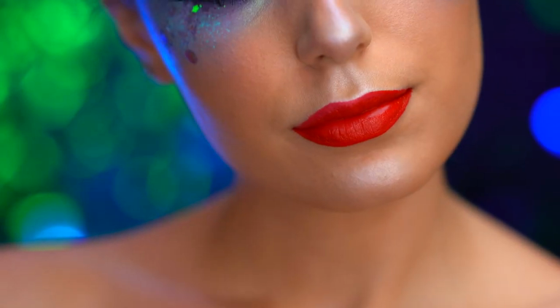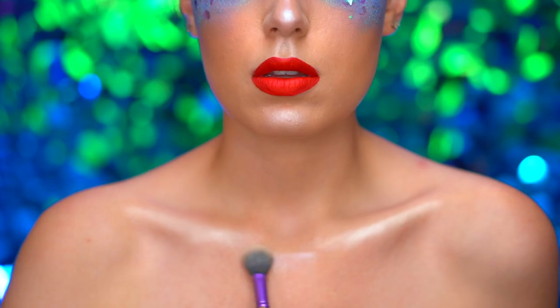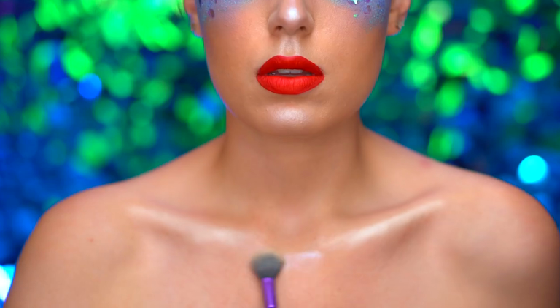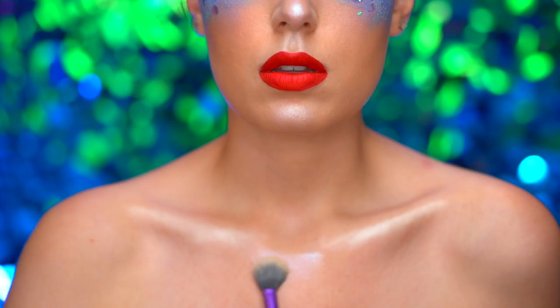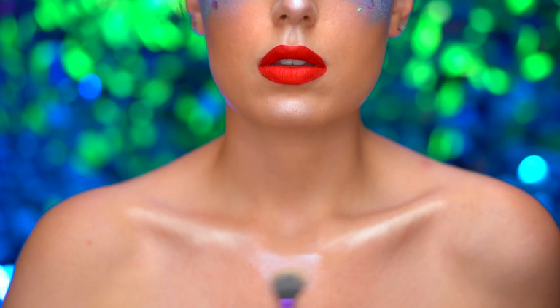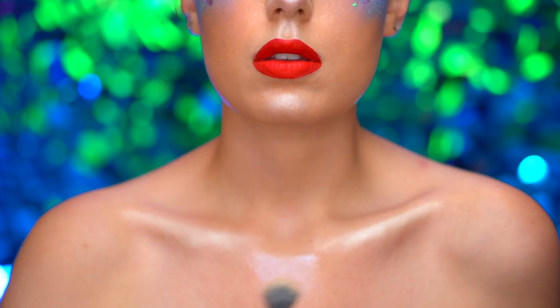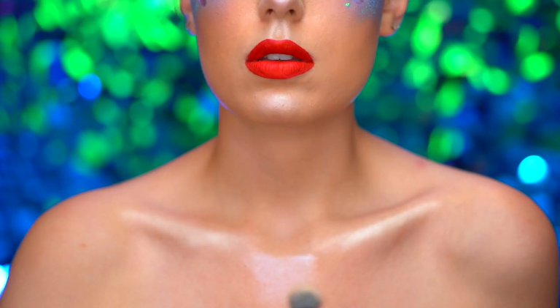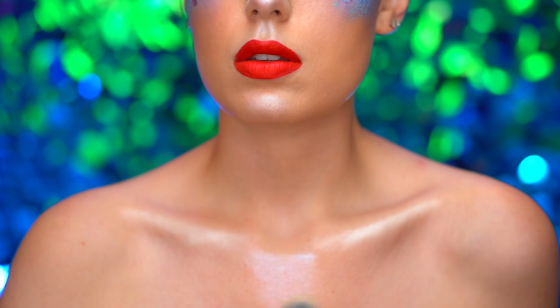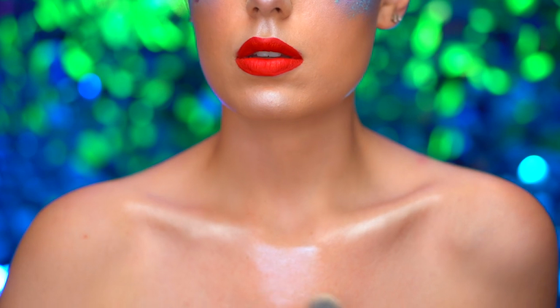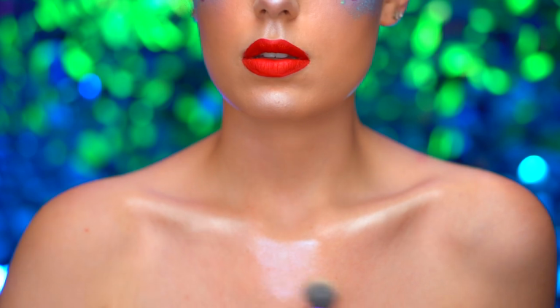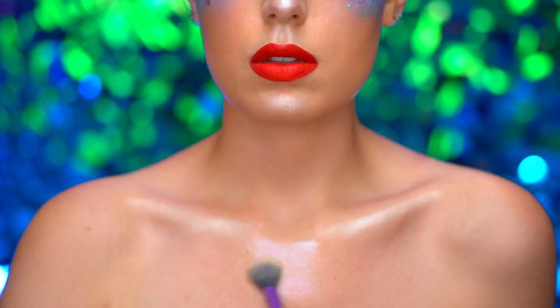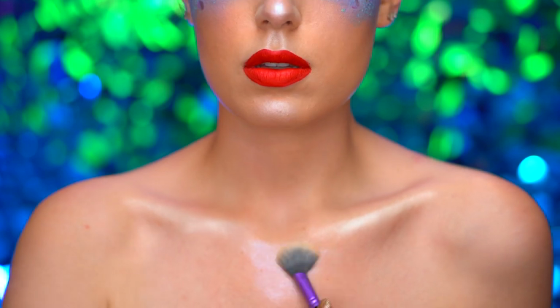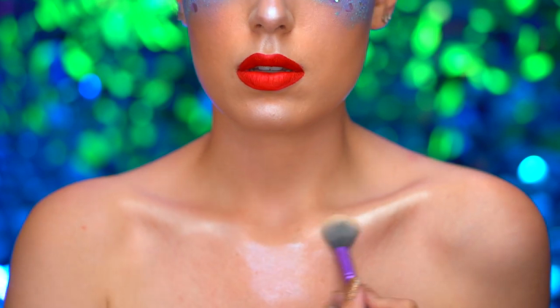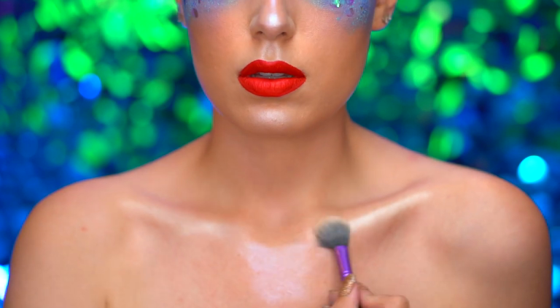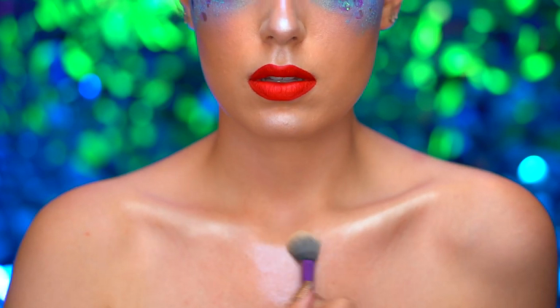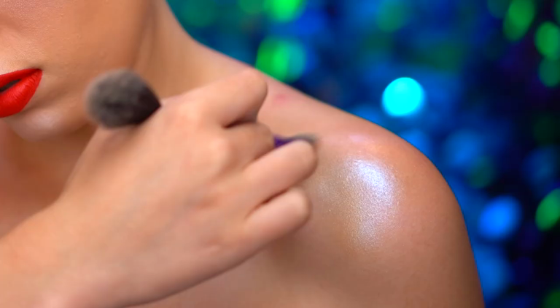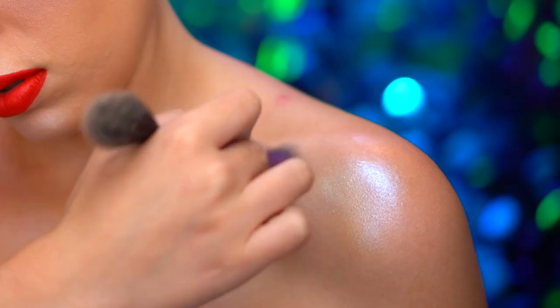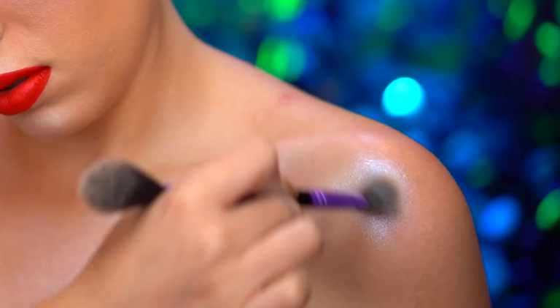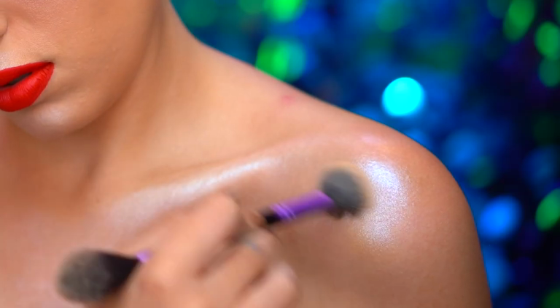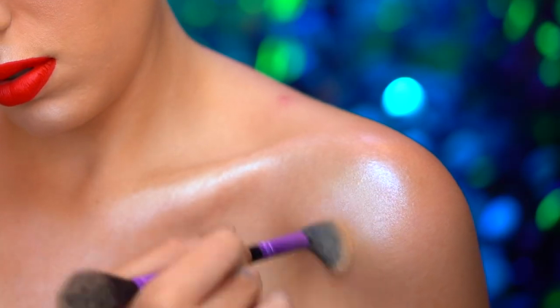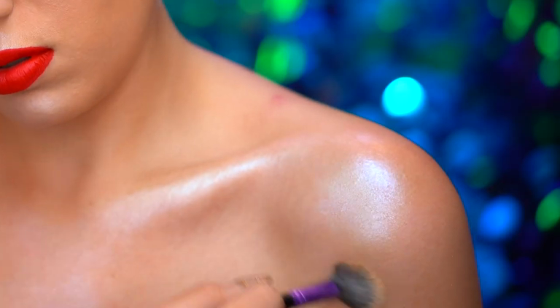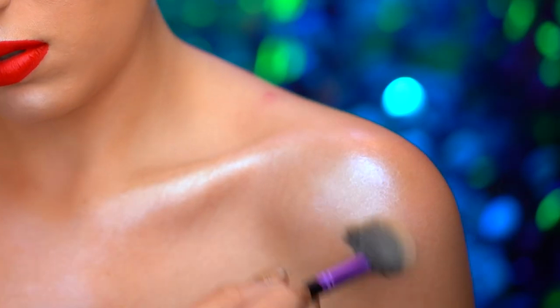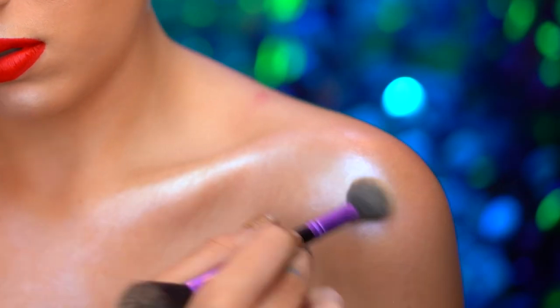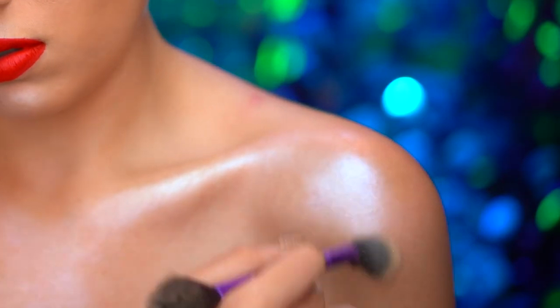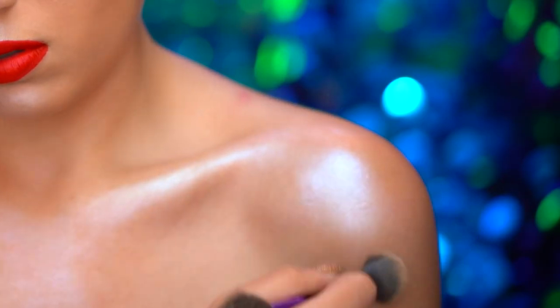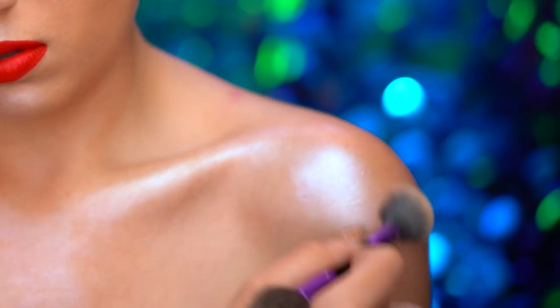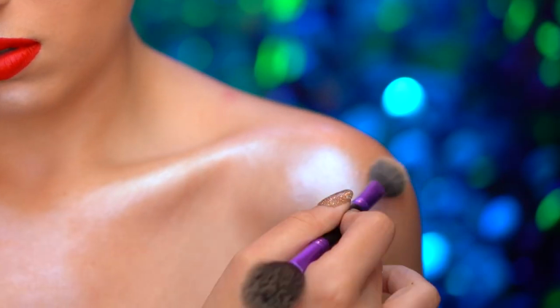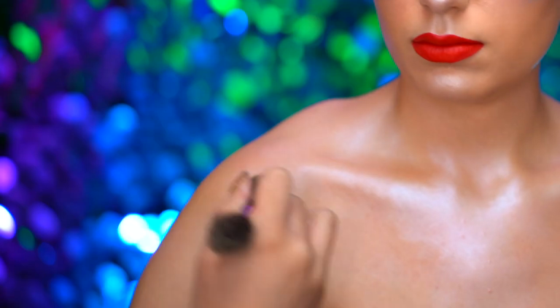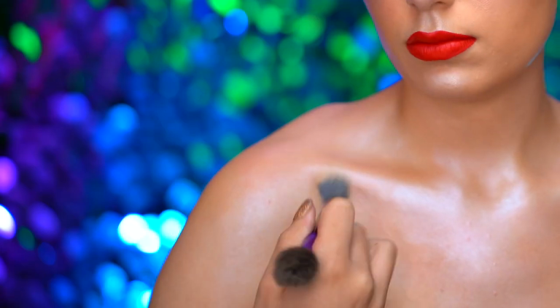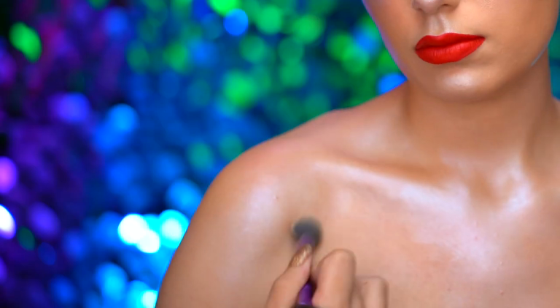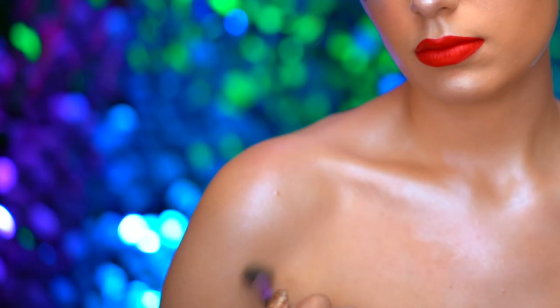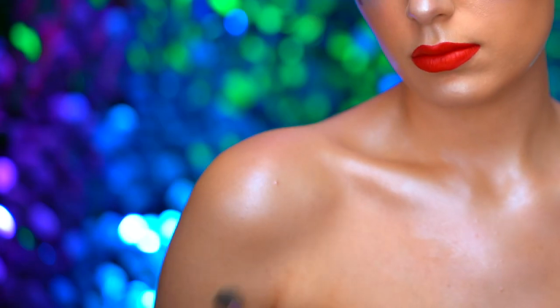To match the face with the body, I'm going to create a wet glow using powder highlight and also some glitter drops.